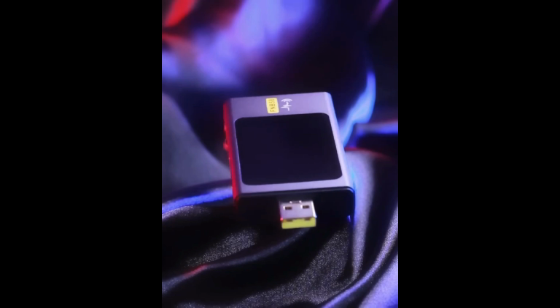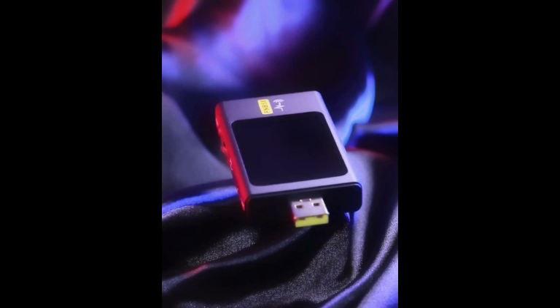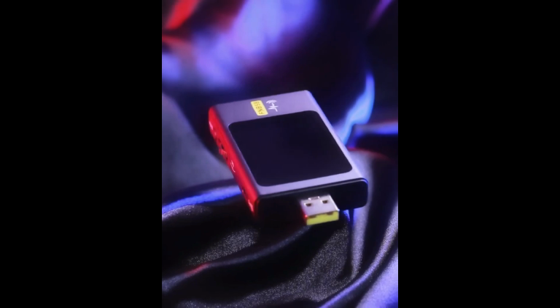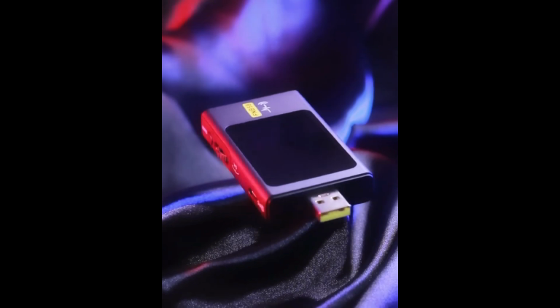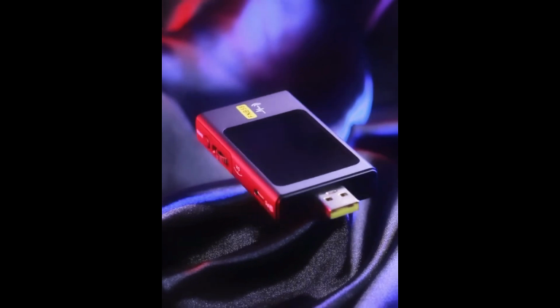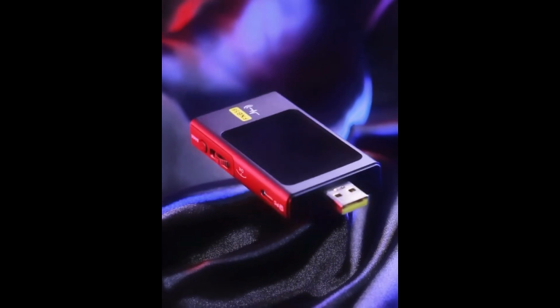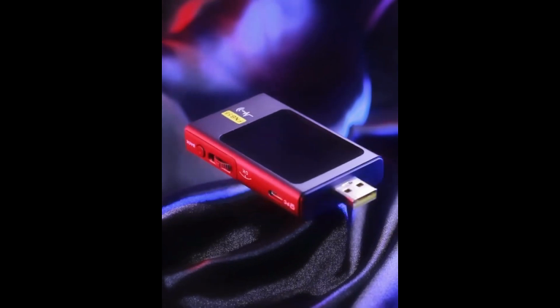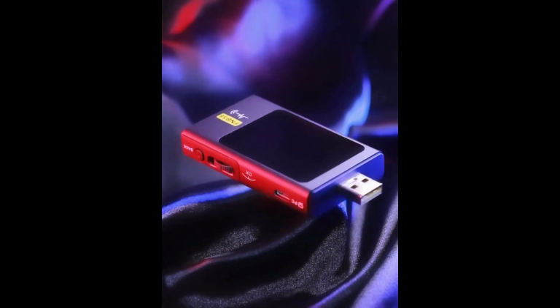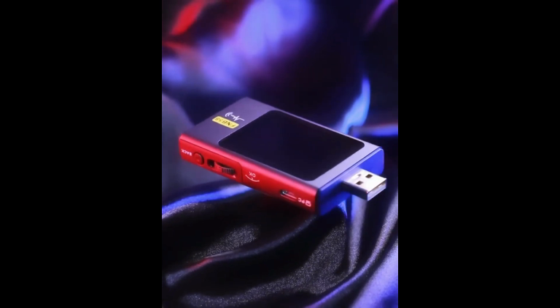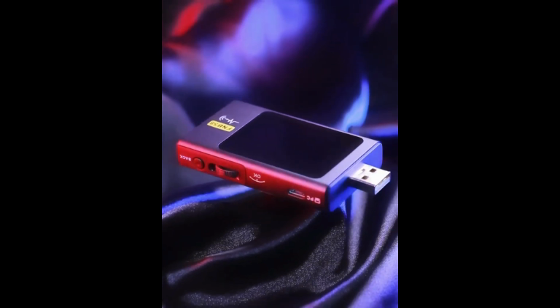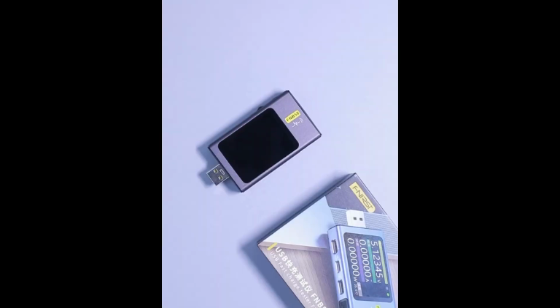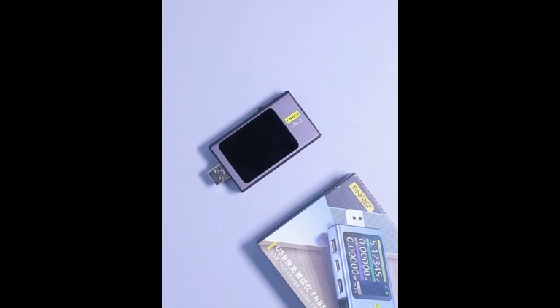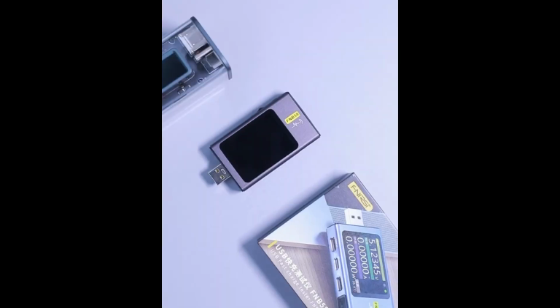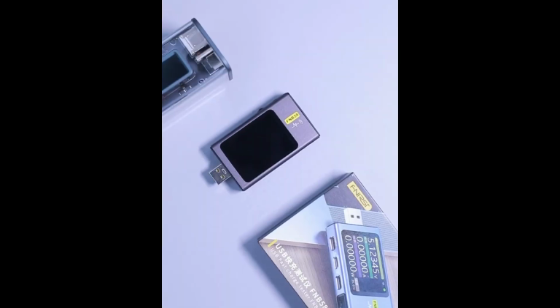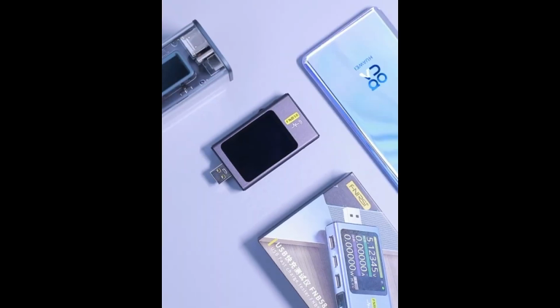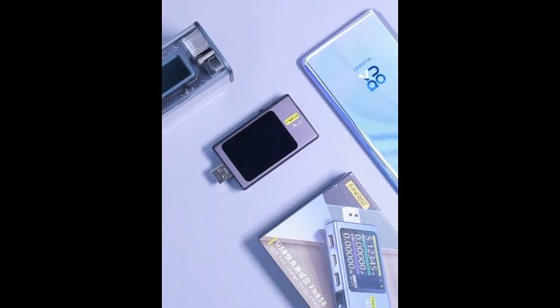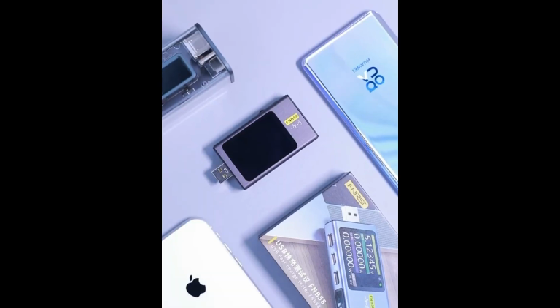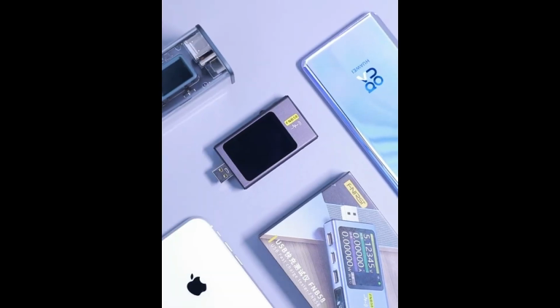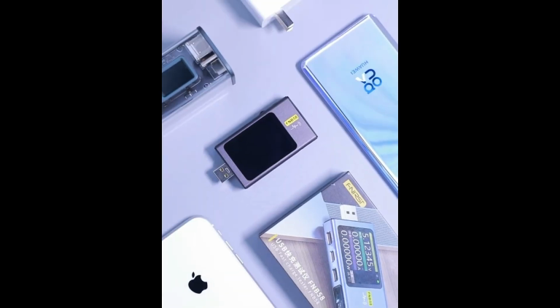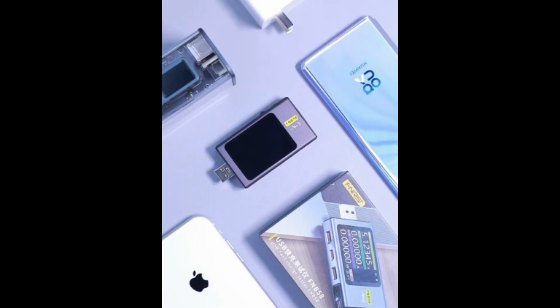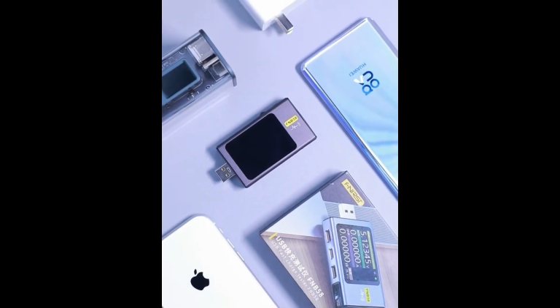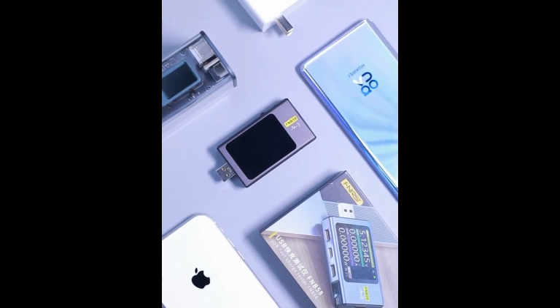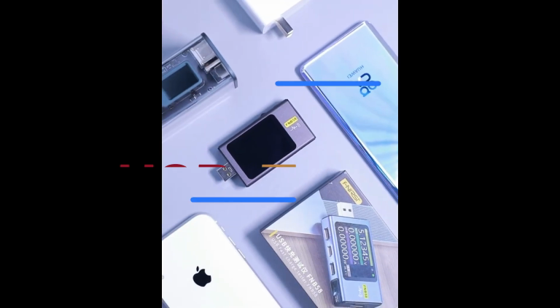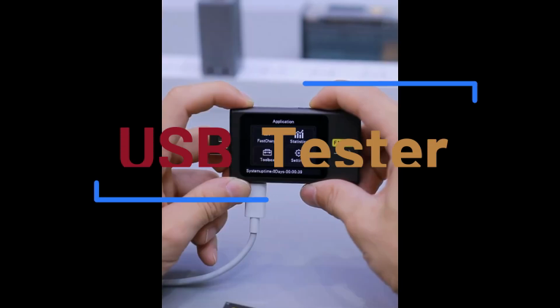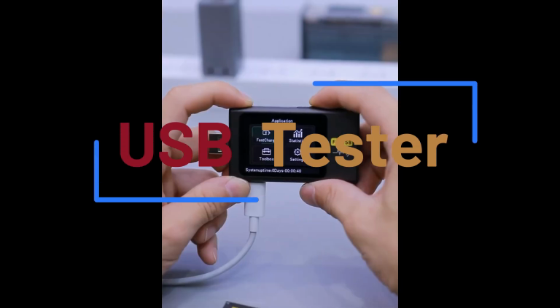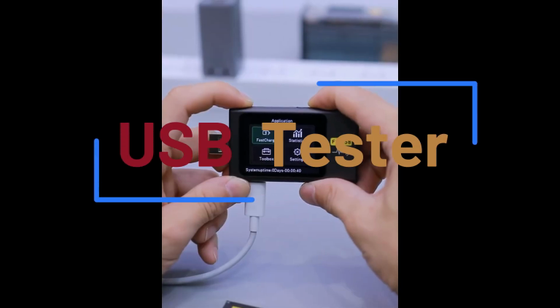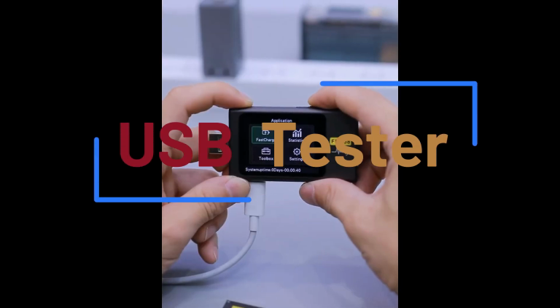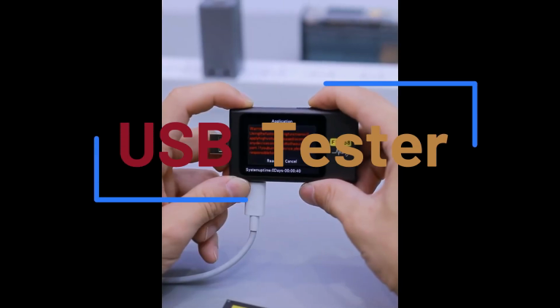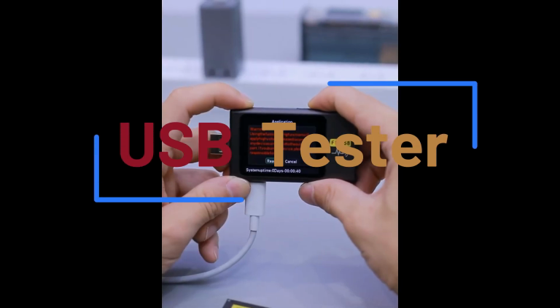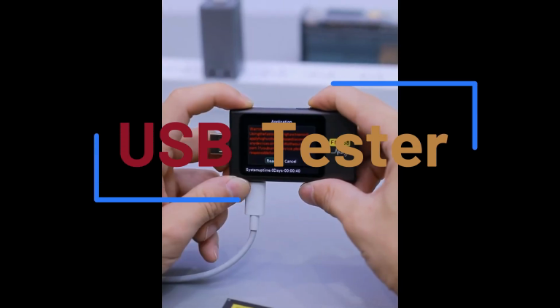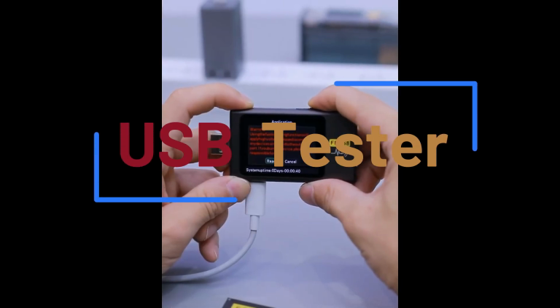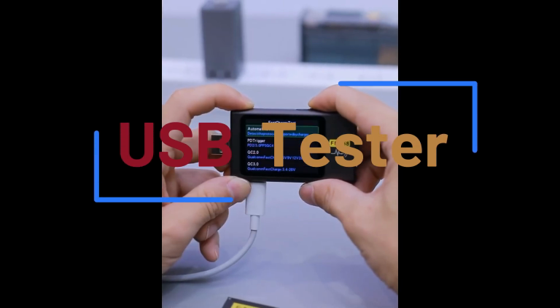Hey guys, today I'm going to review the Top 5 Best USB Testers.